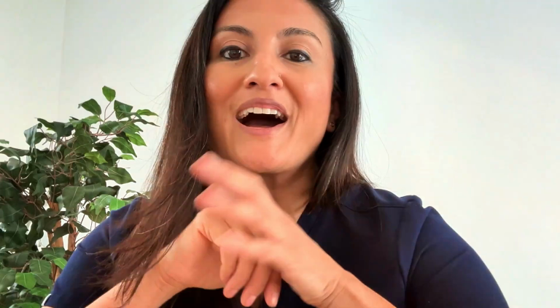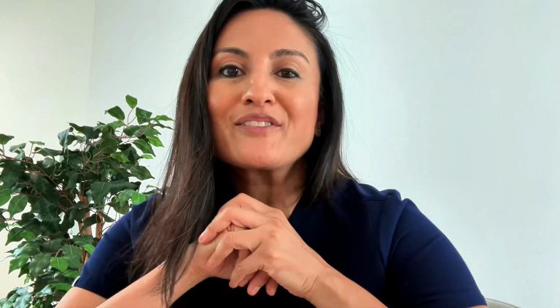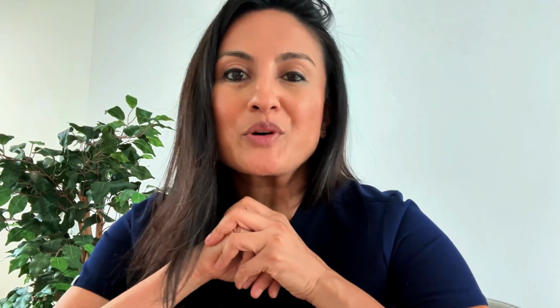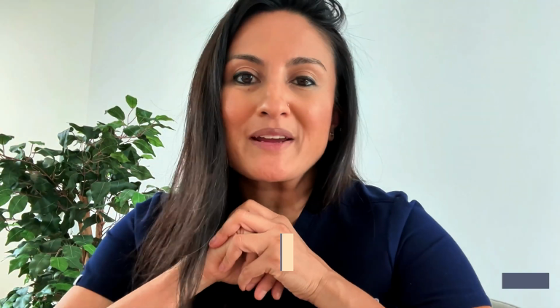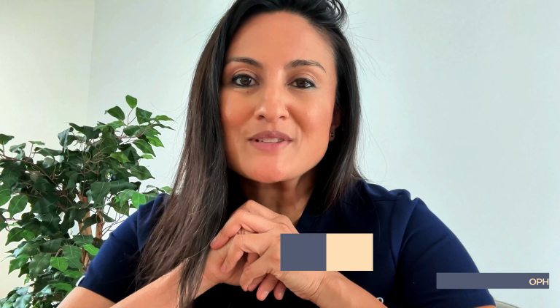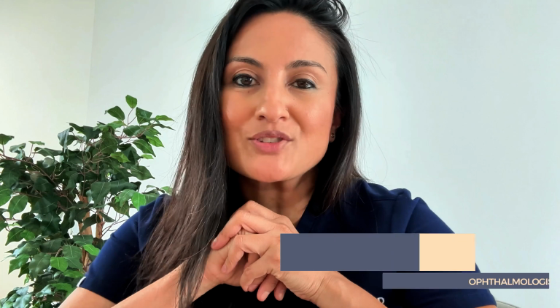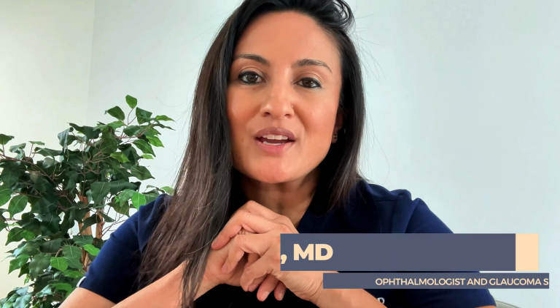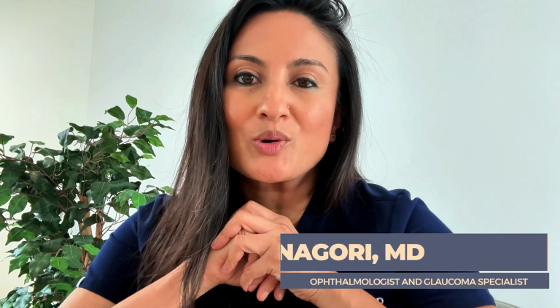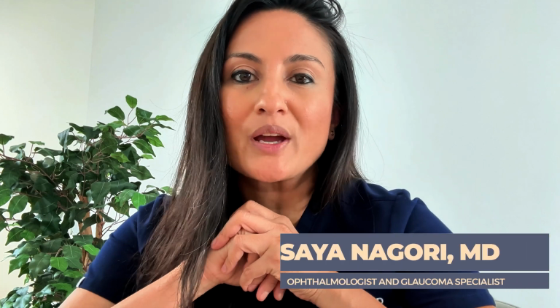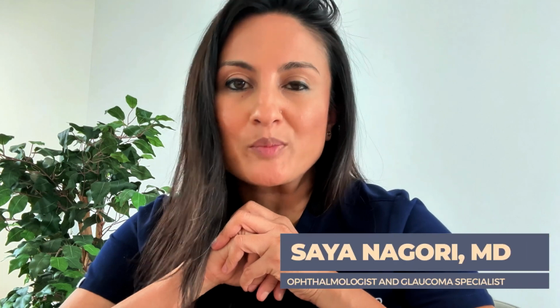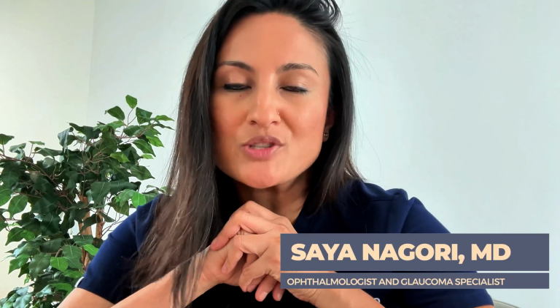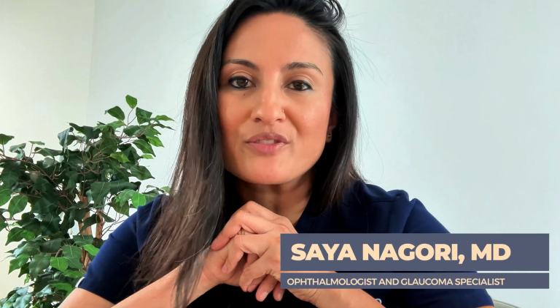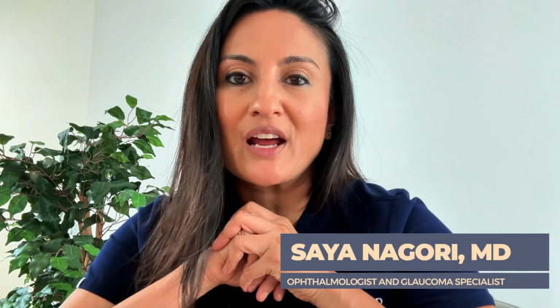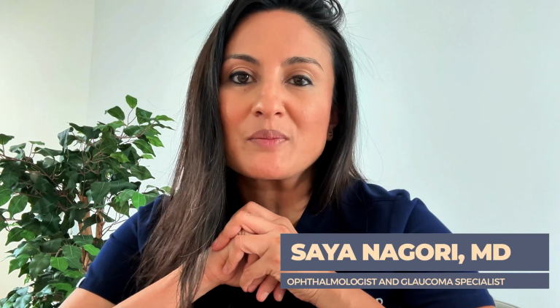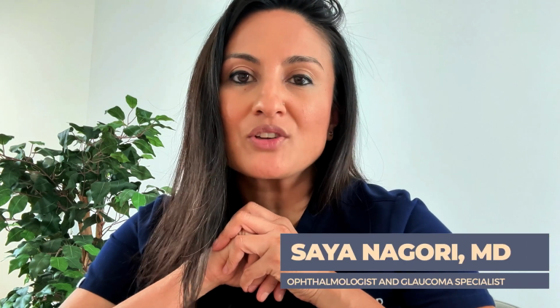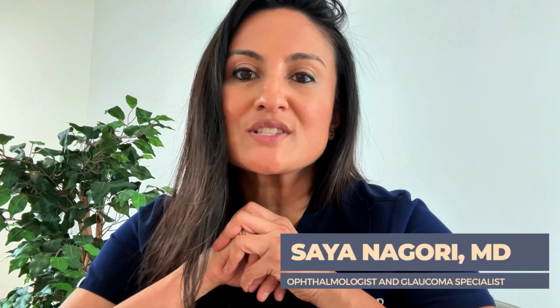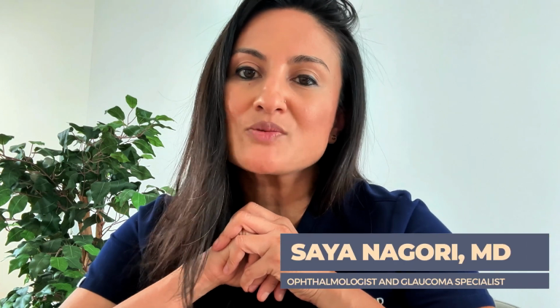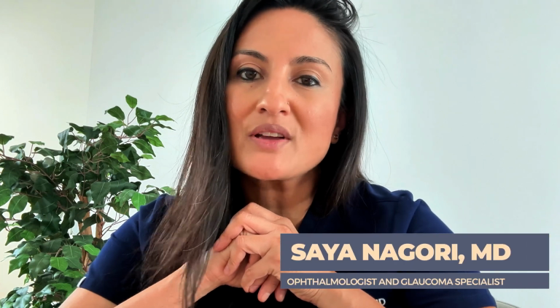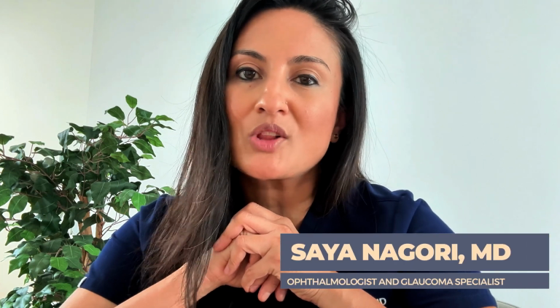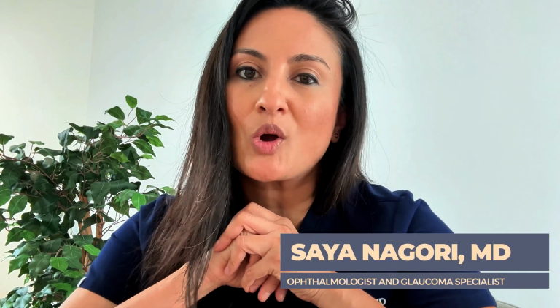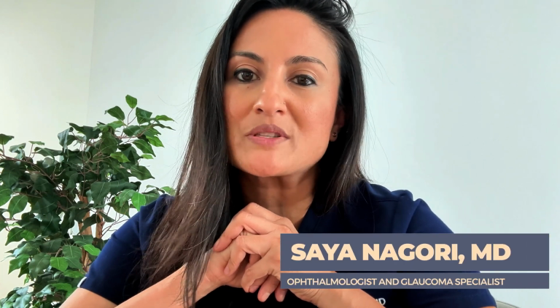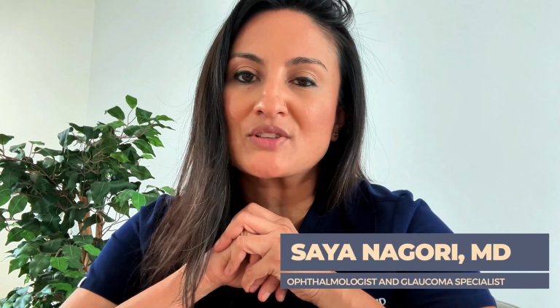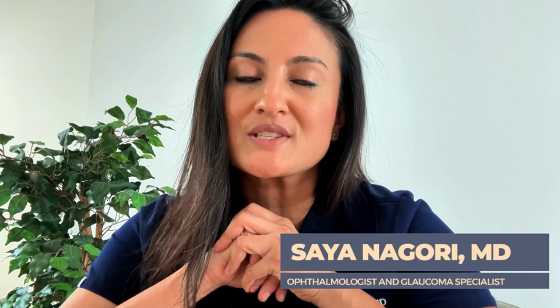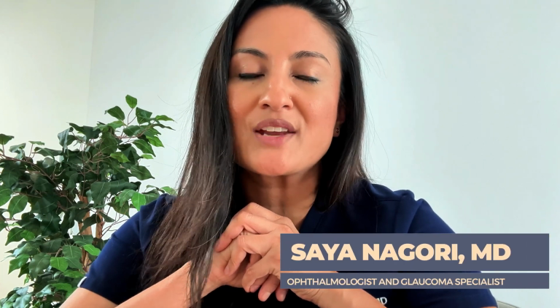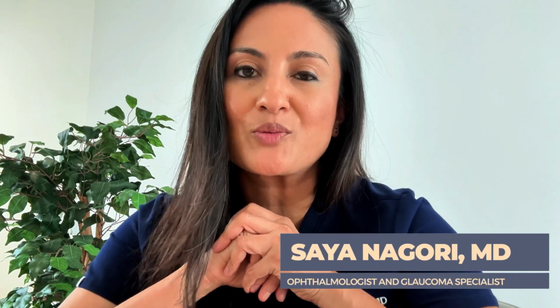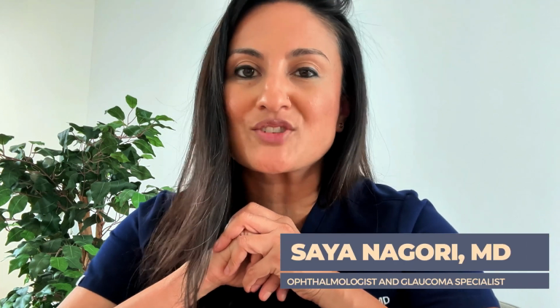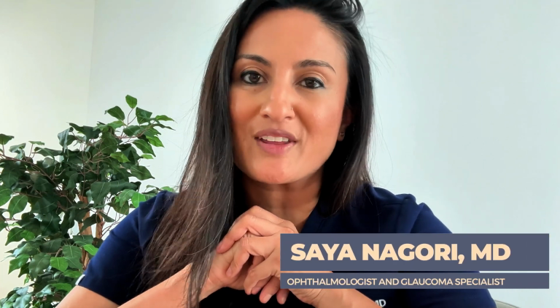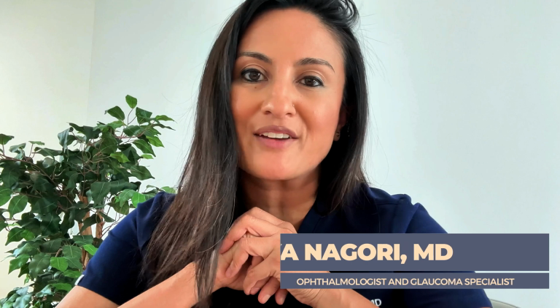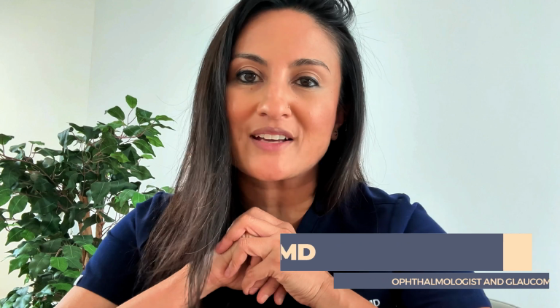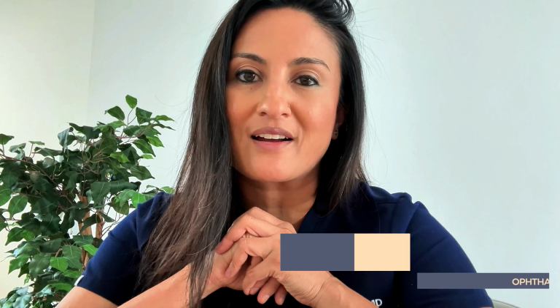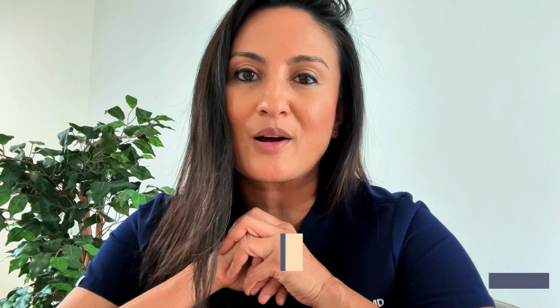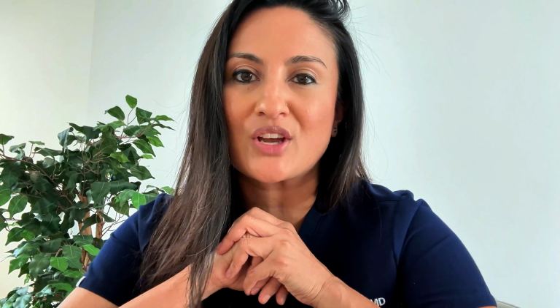Hi everyone, my name is Dr. Sia Nagori. I'm a board-certified ophthalmologist as well as a glaucoma specialist, and you're watching the ifax.com channel.